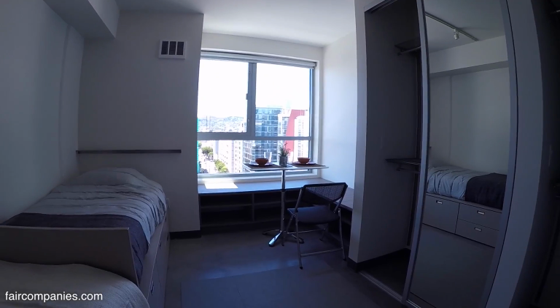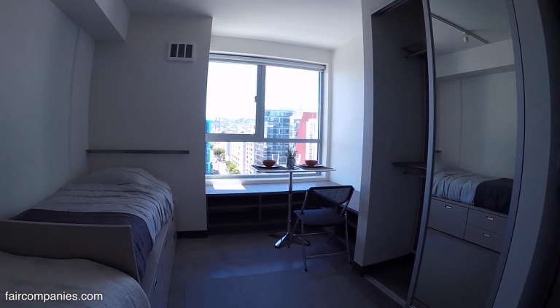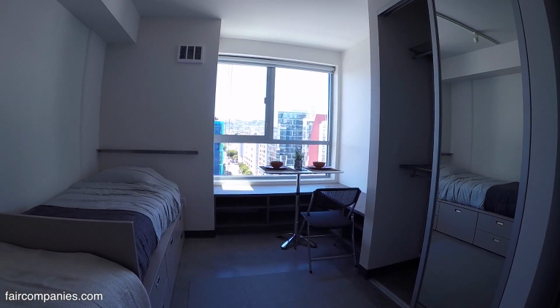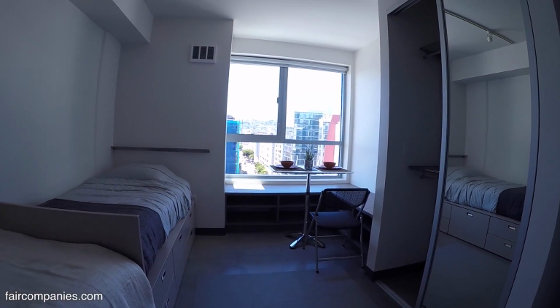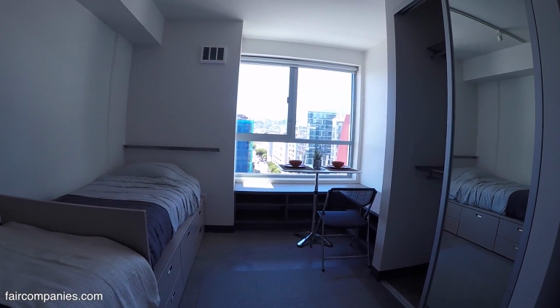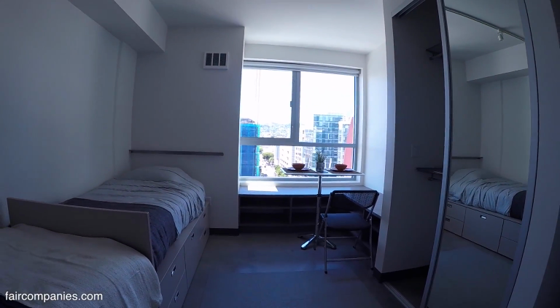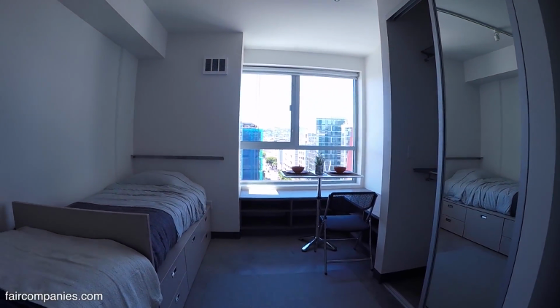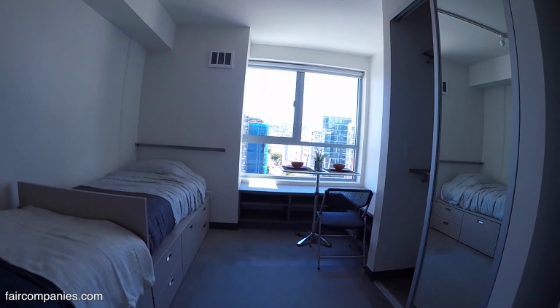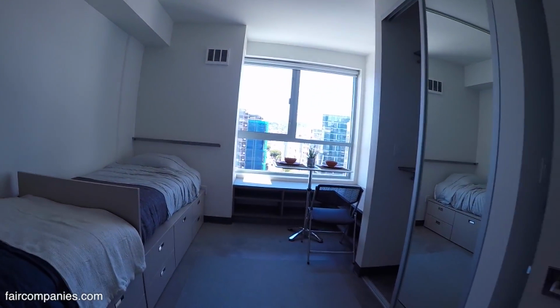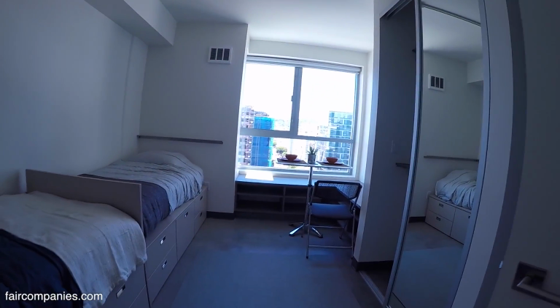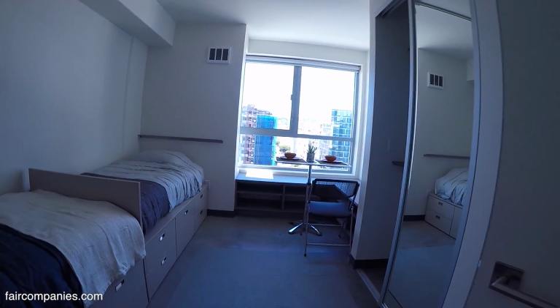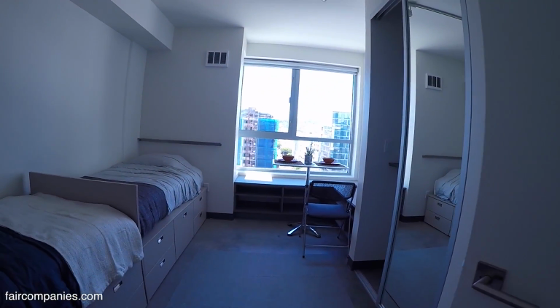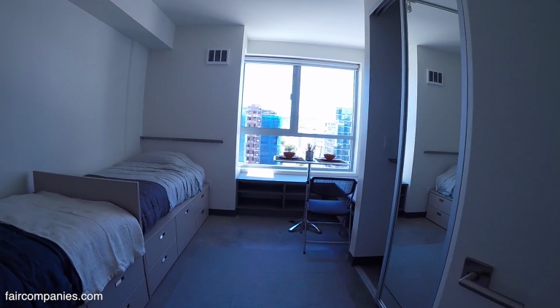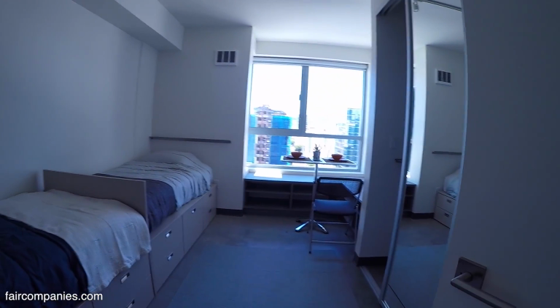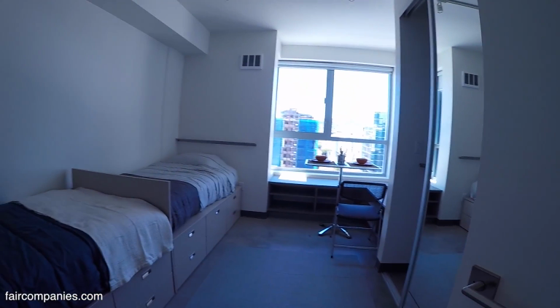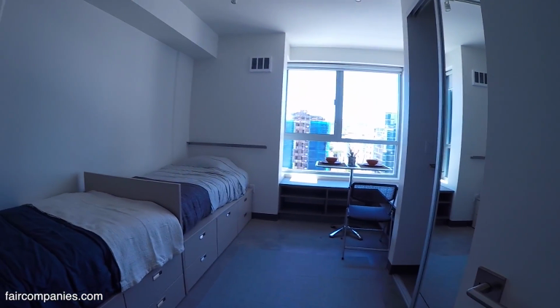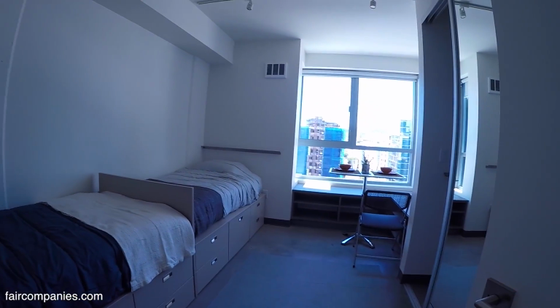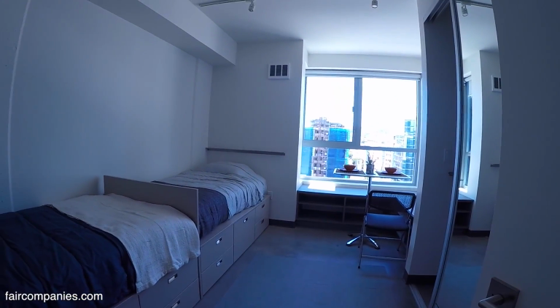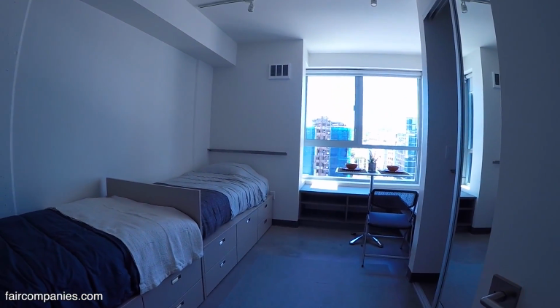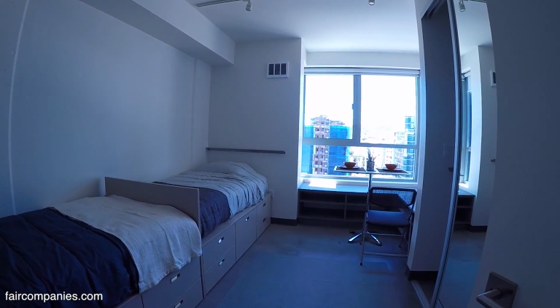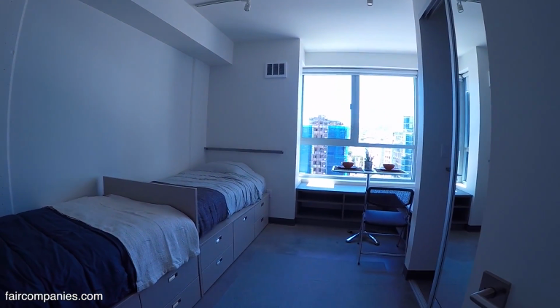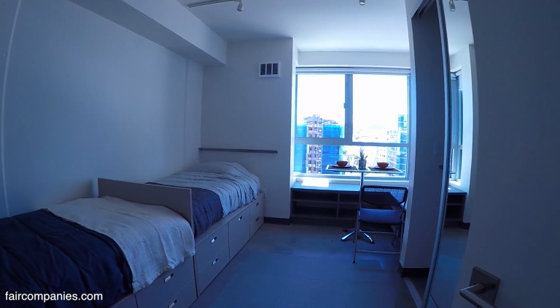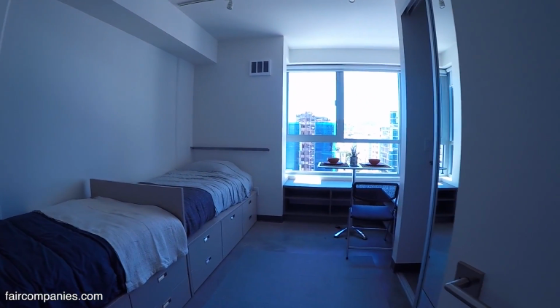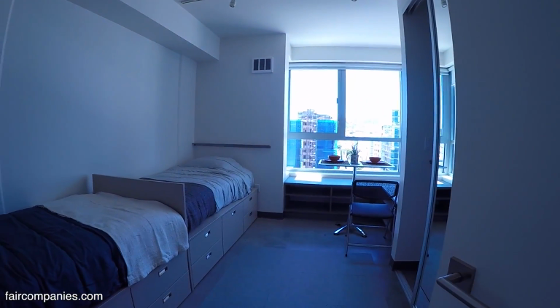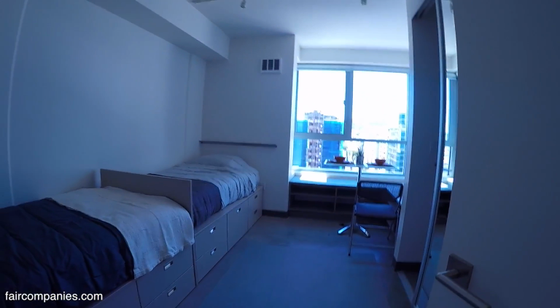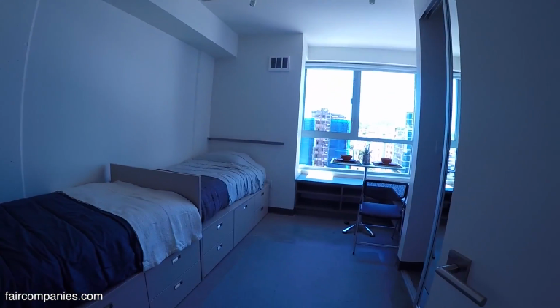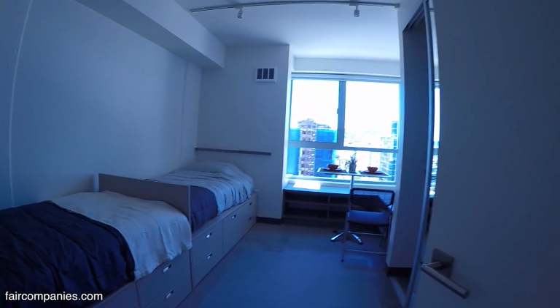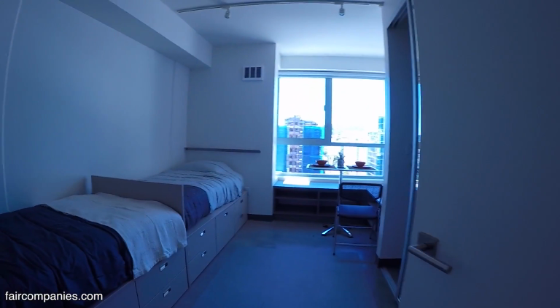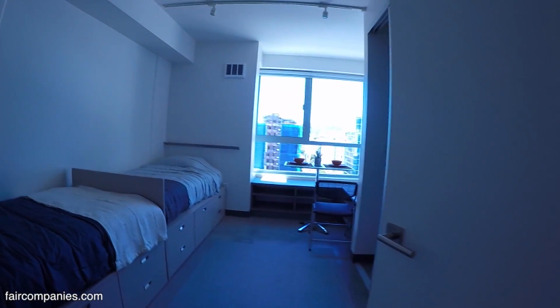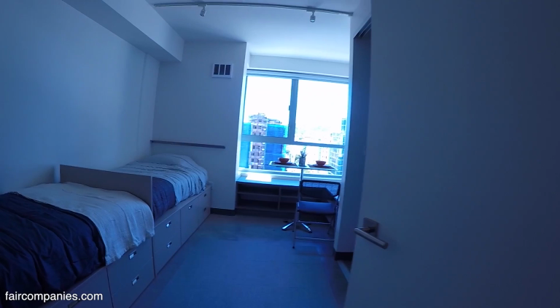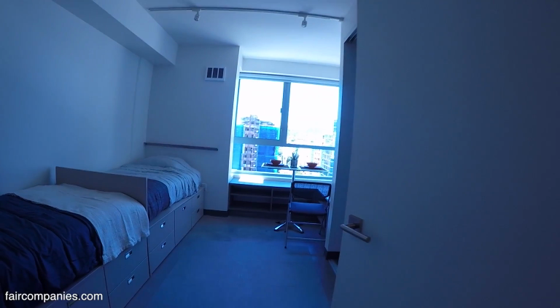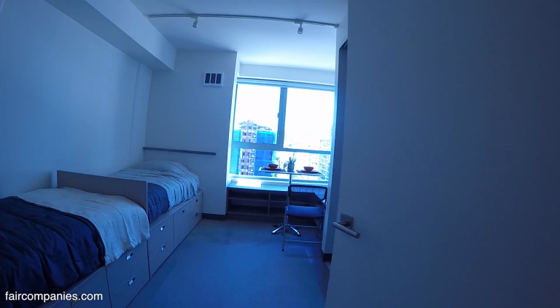Our next generation of micro apartments is going to be all two-bed, micro two-bedroom apartments.